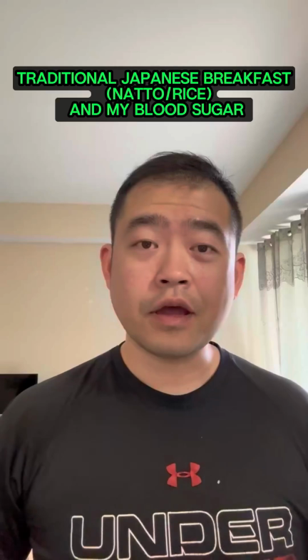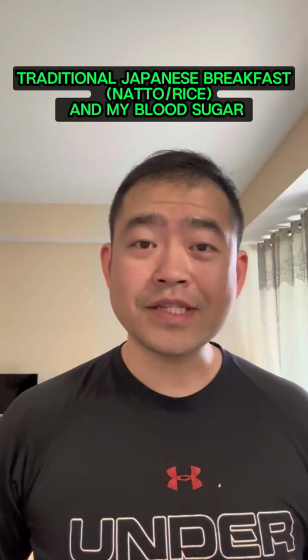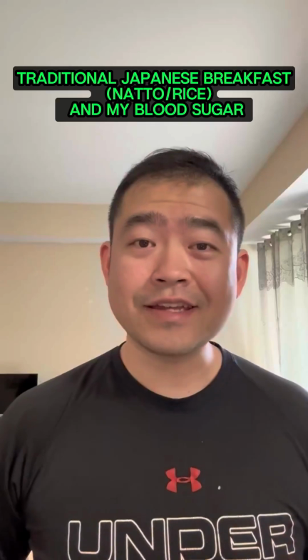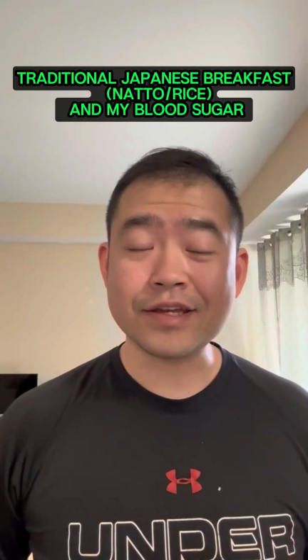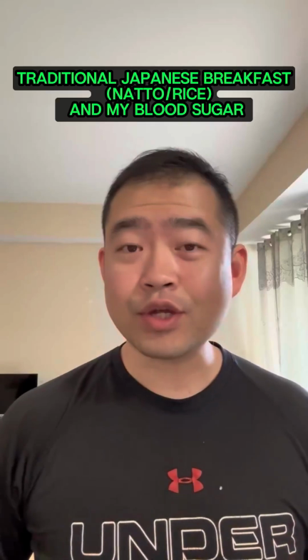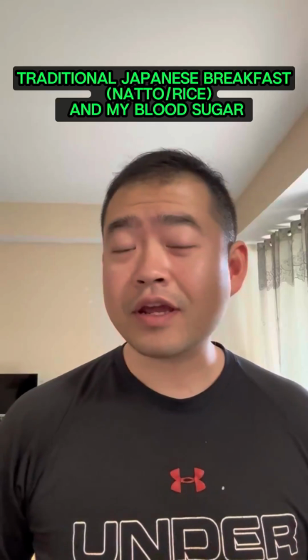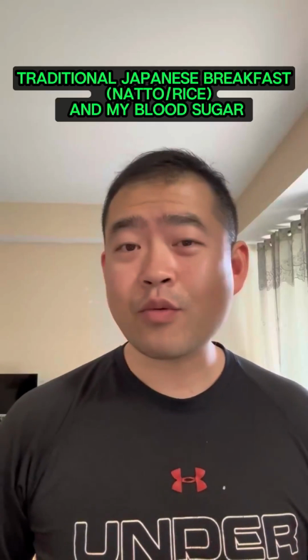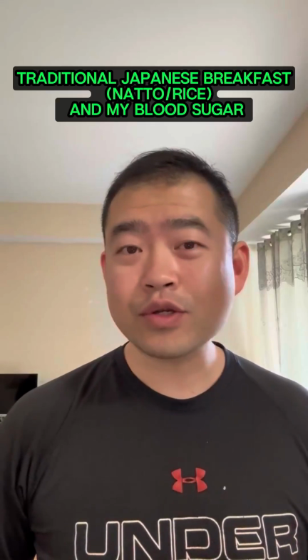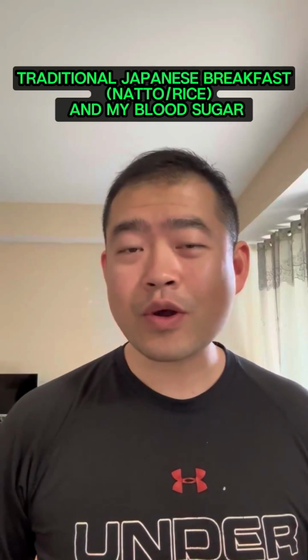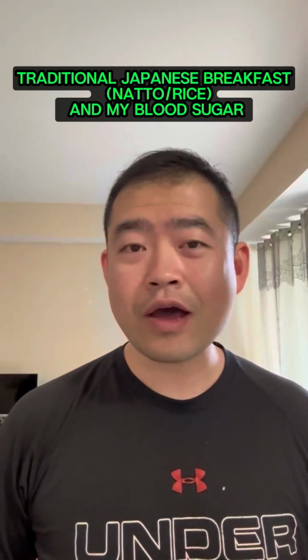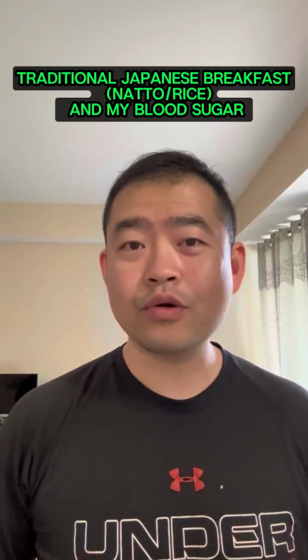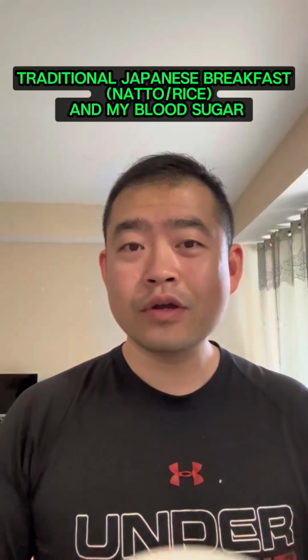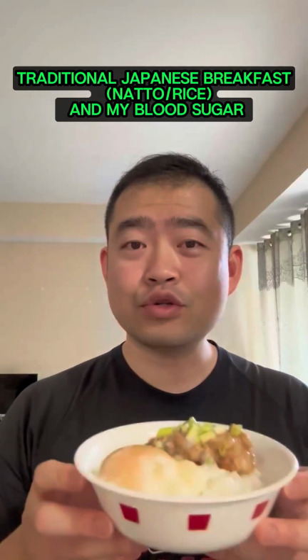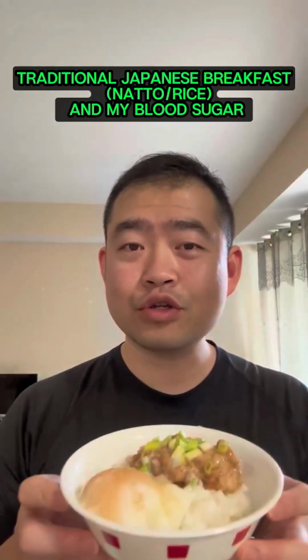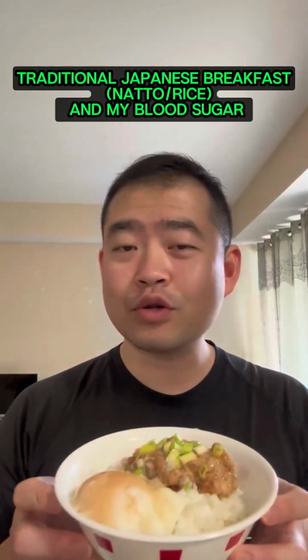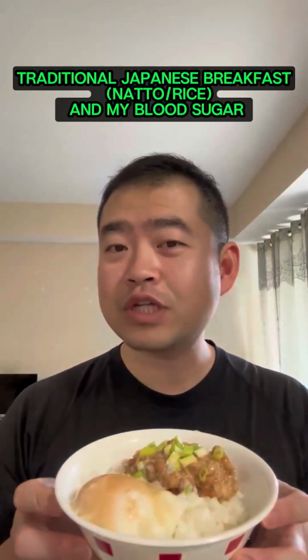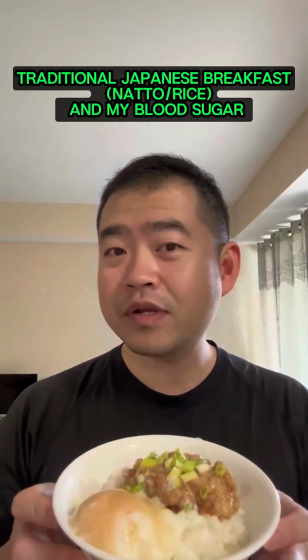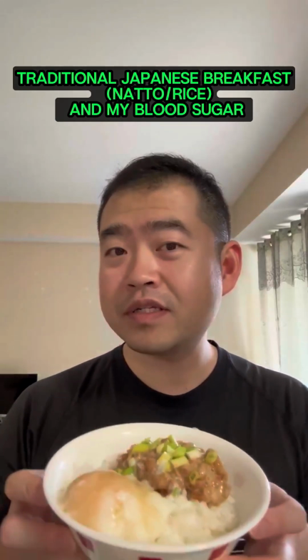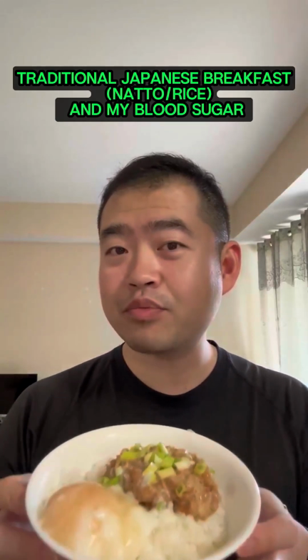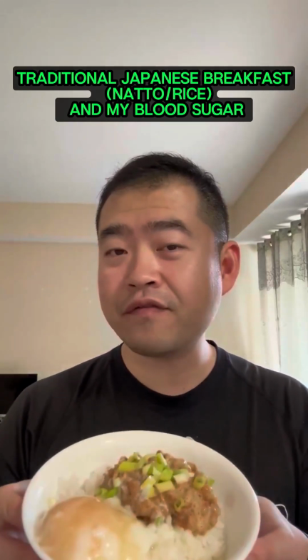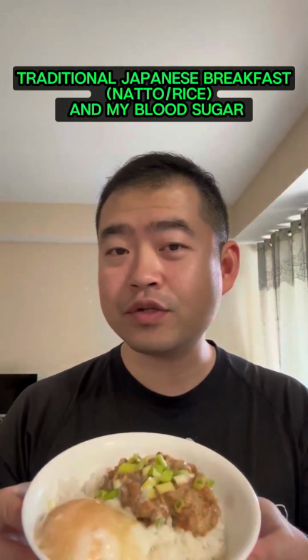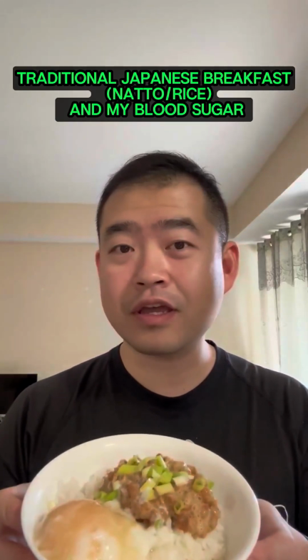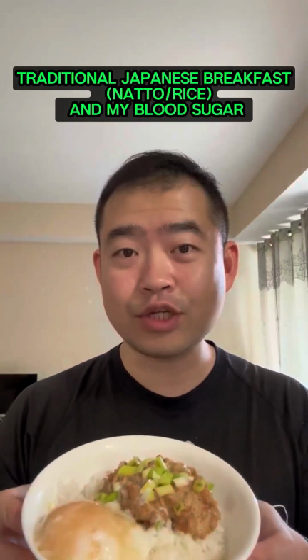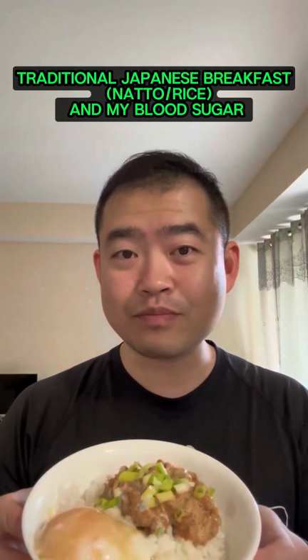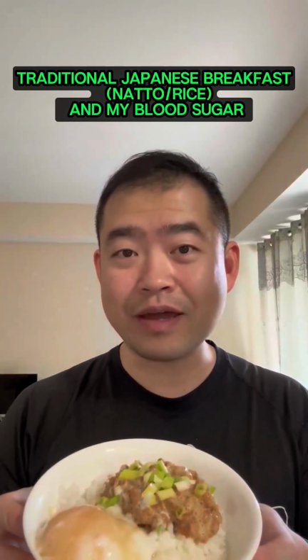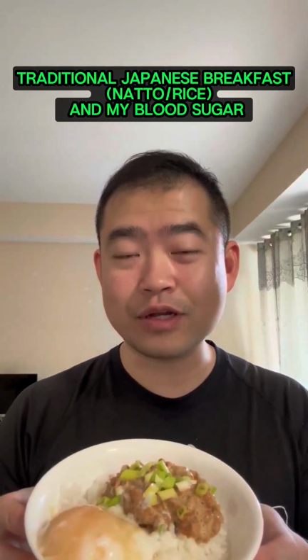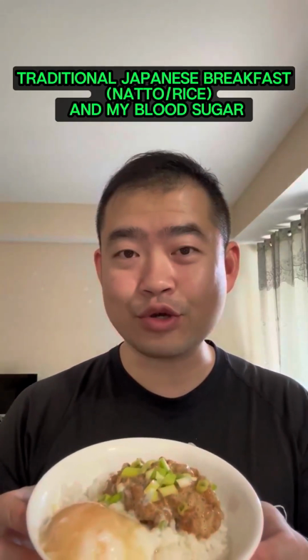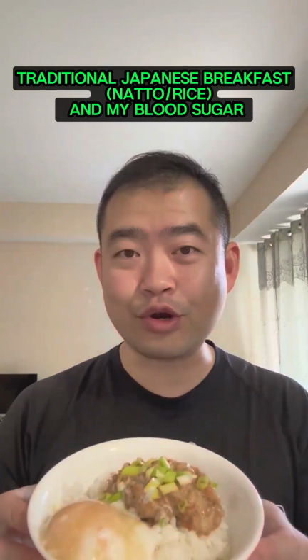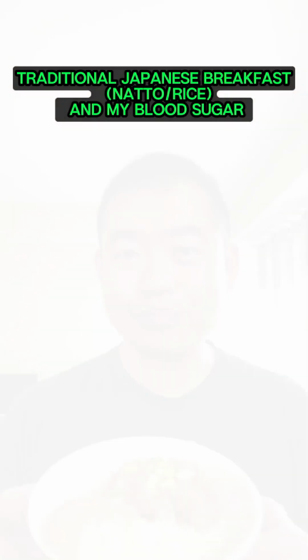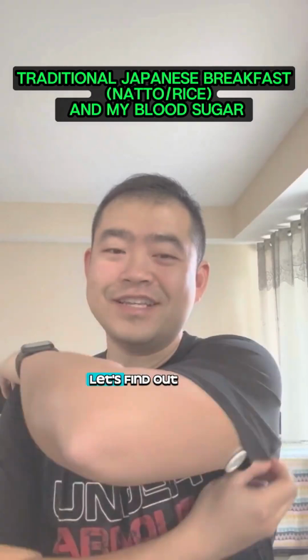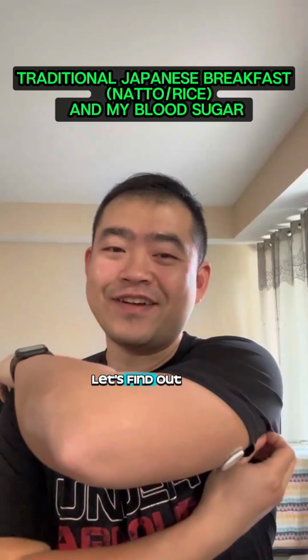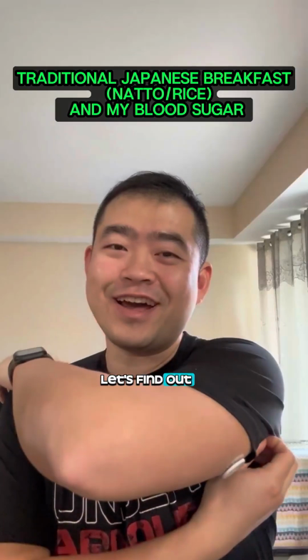I'm a scientist, and I want to know how traditional Japanese breakfast can change my blood sugar. Let's find out.